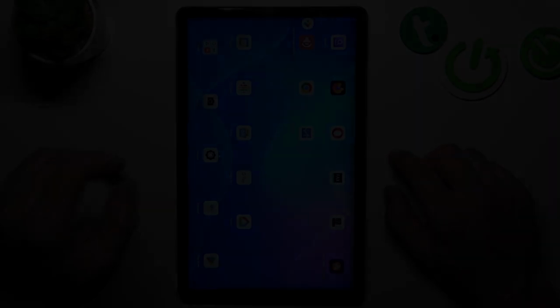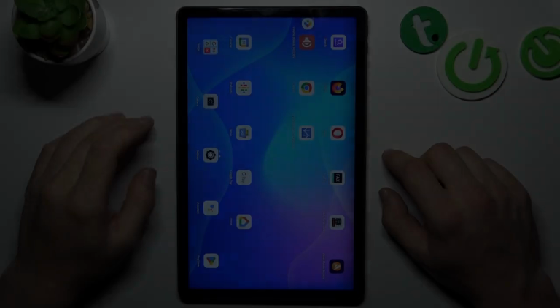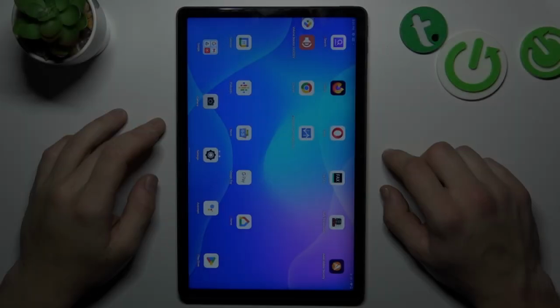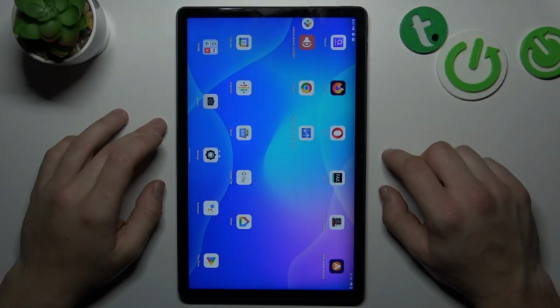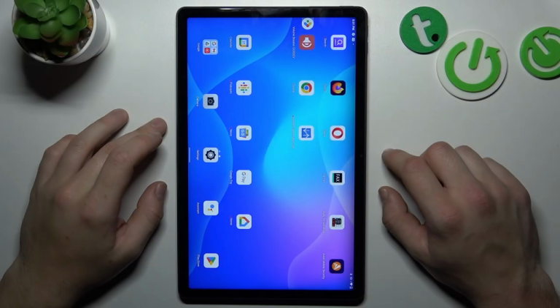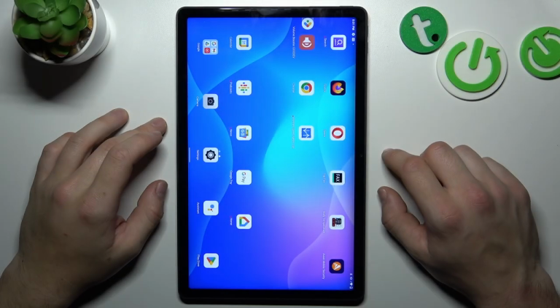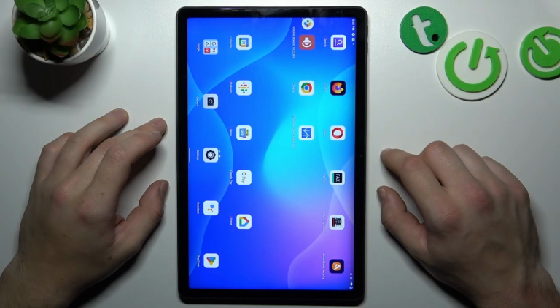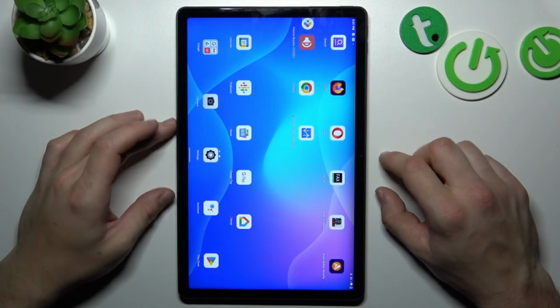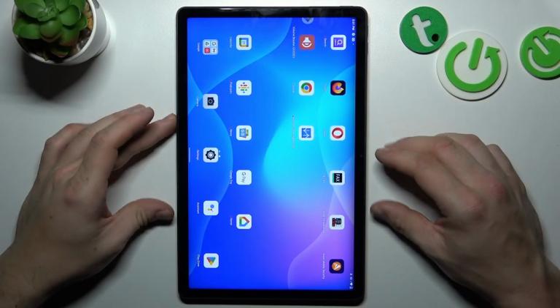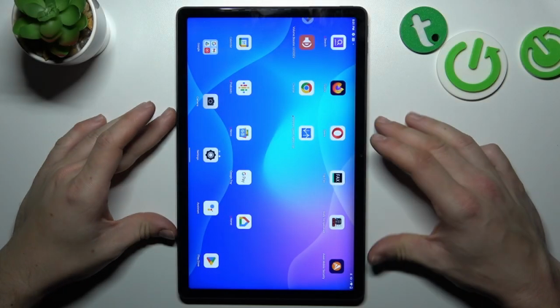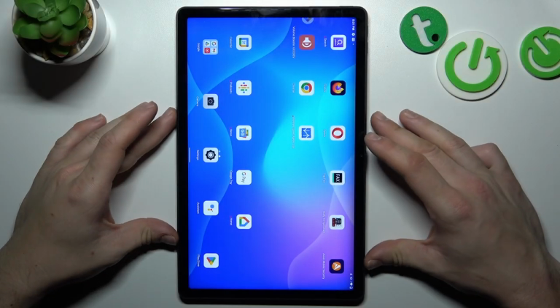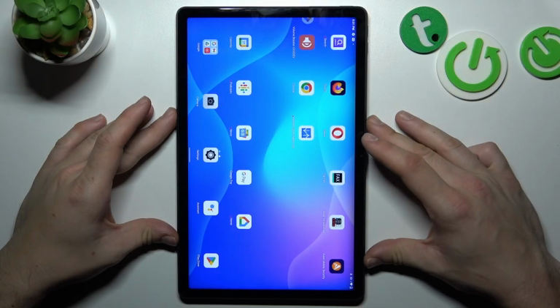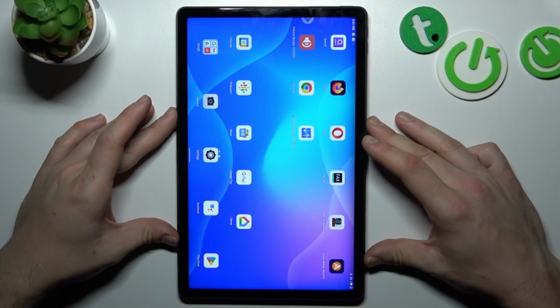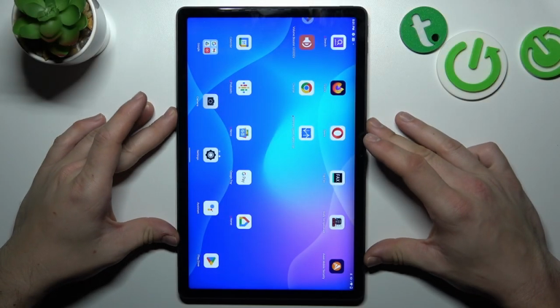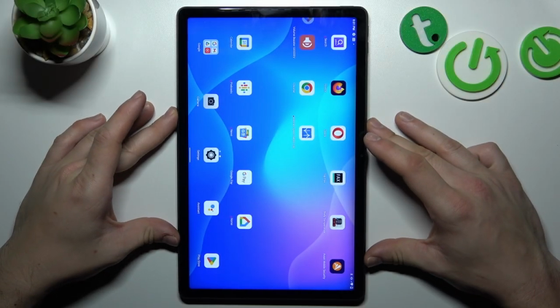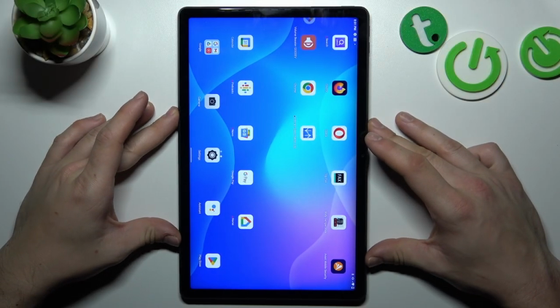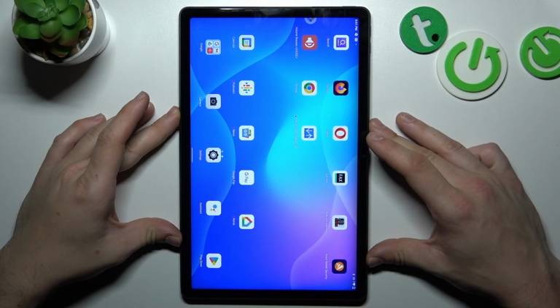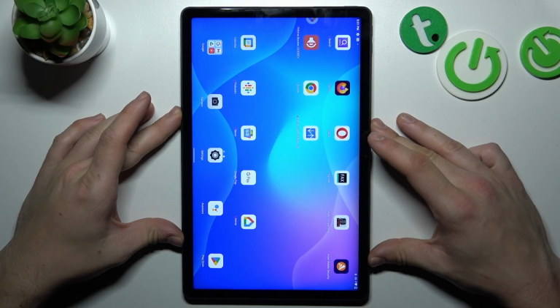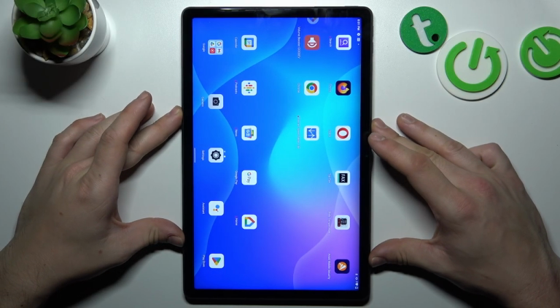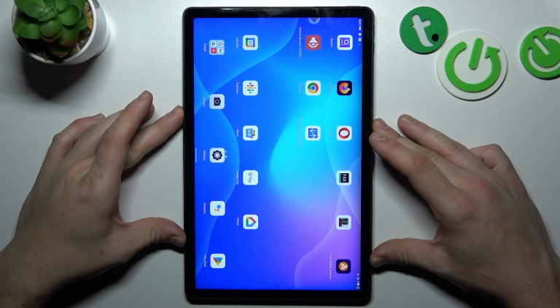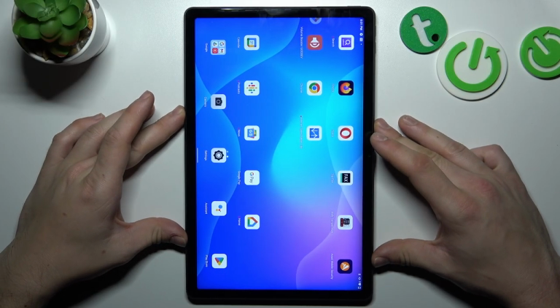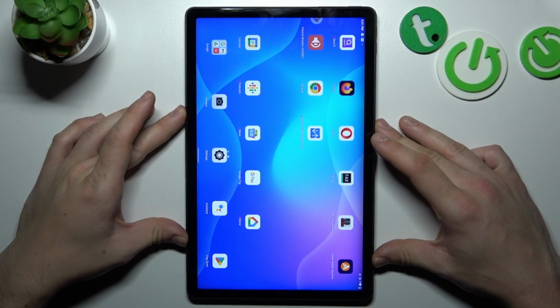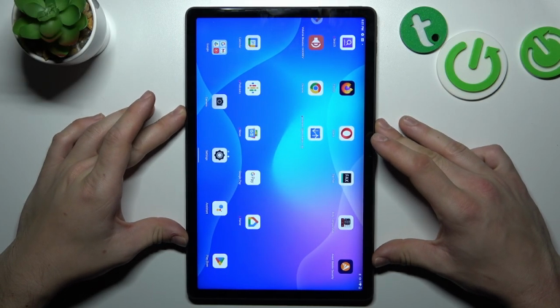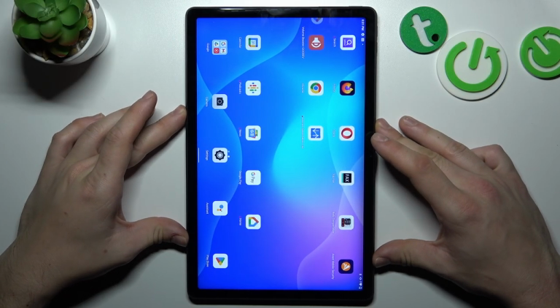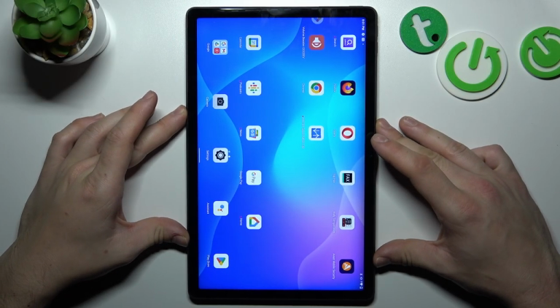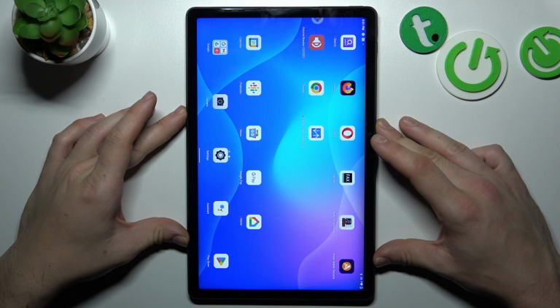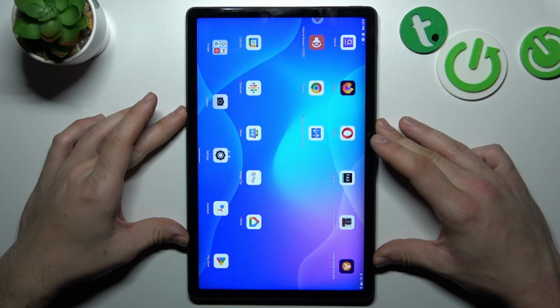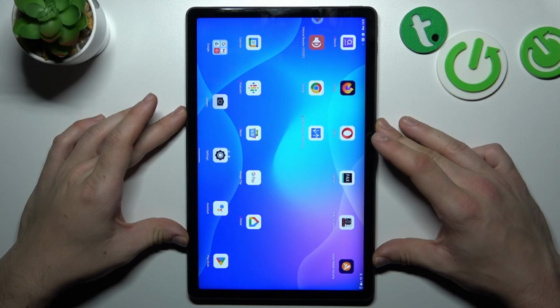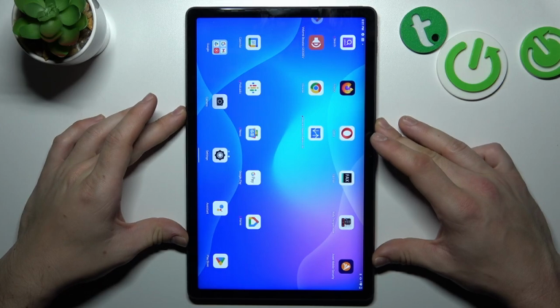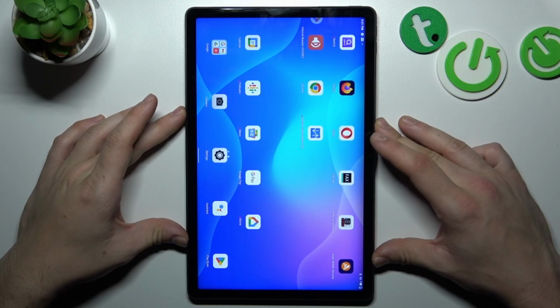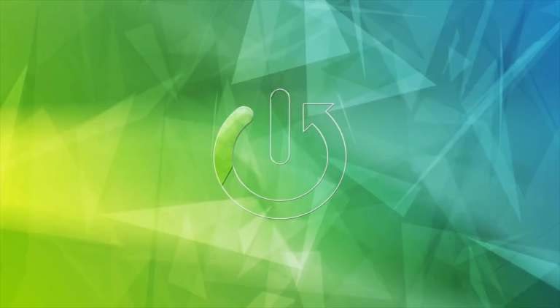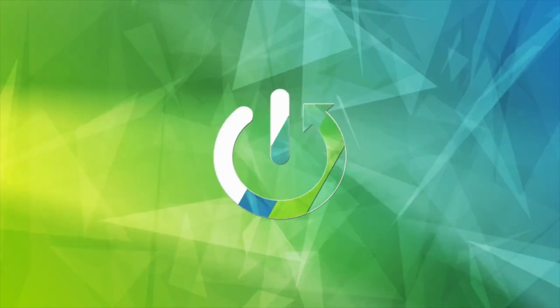Hello, in front of me I've got Lenovo Tab P11 Plus. In this video I'll show you how to remove cards from Google Wallet.